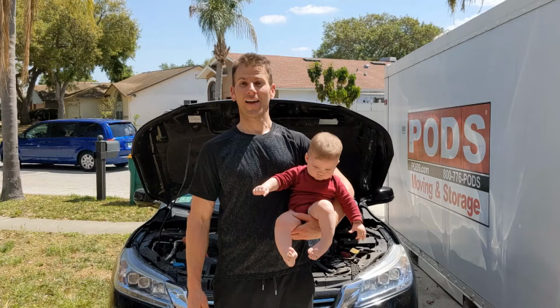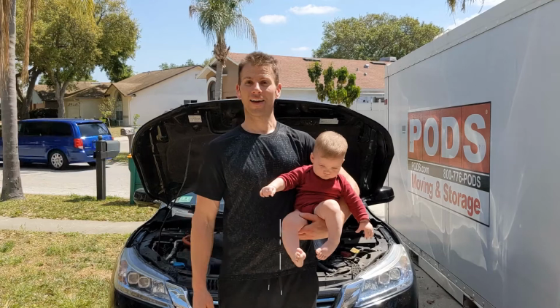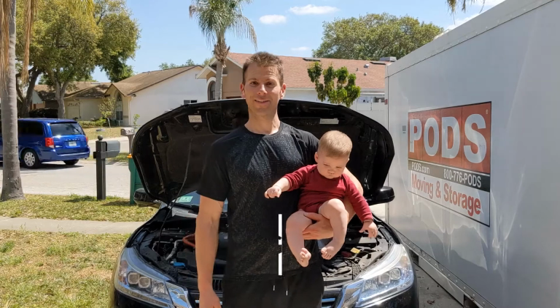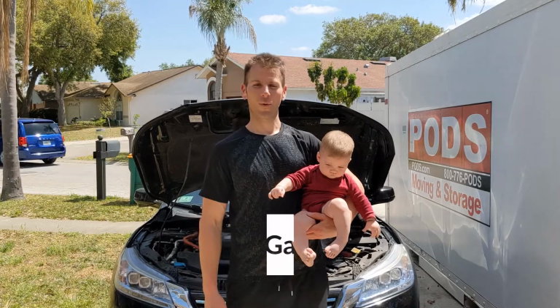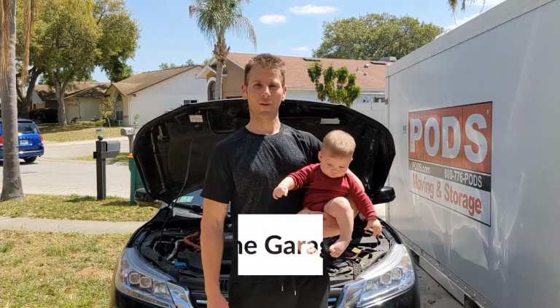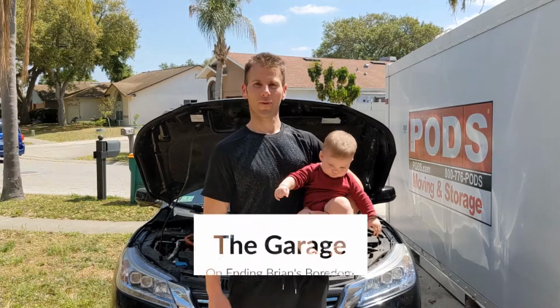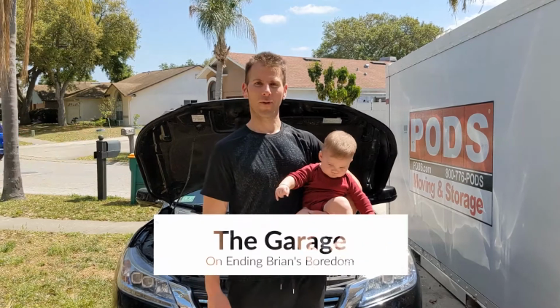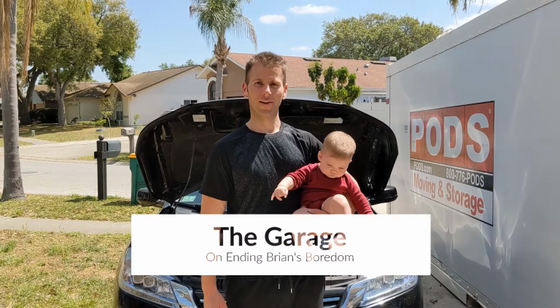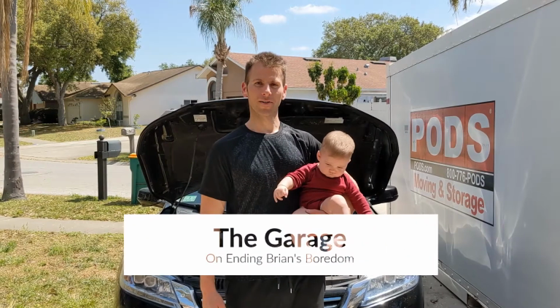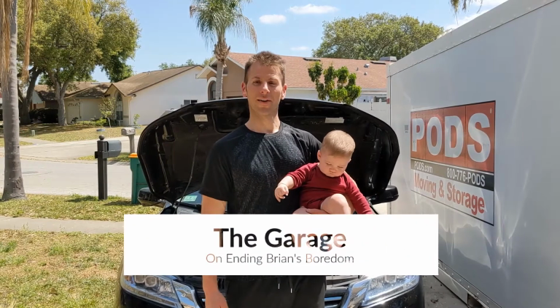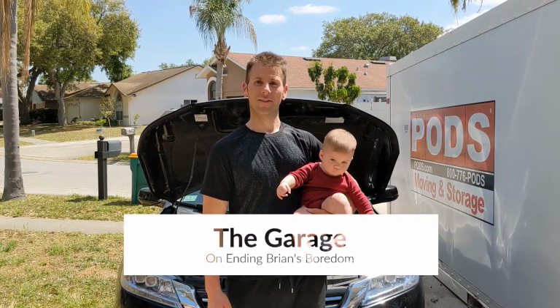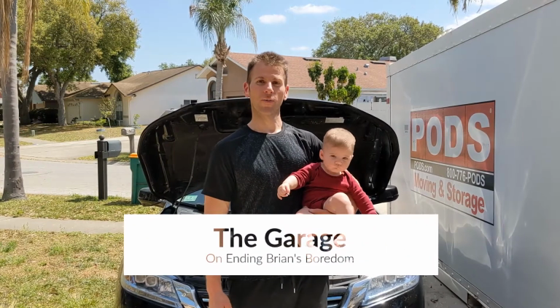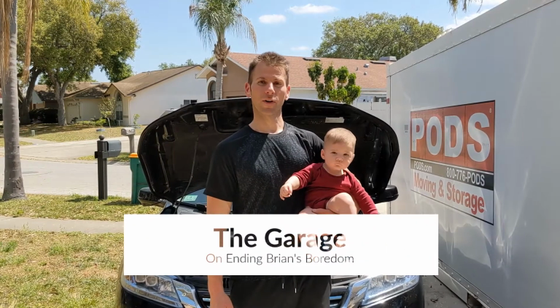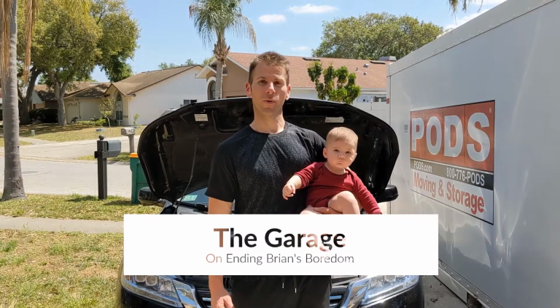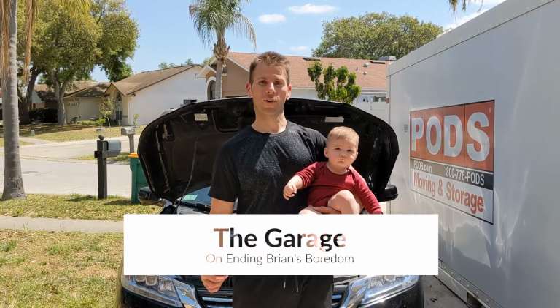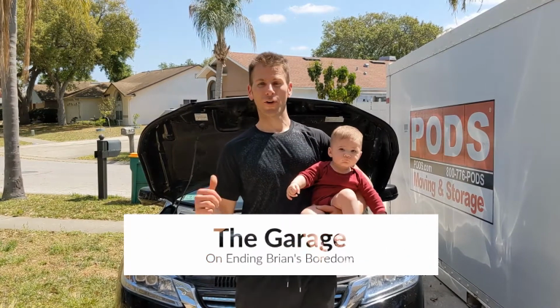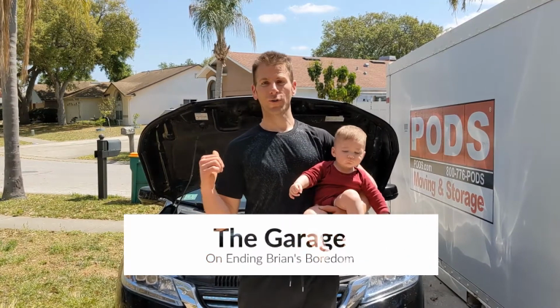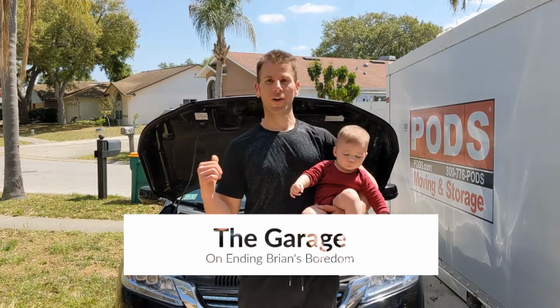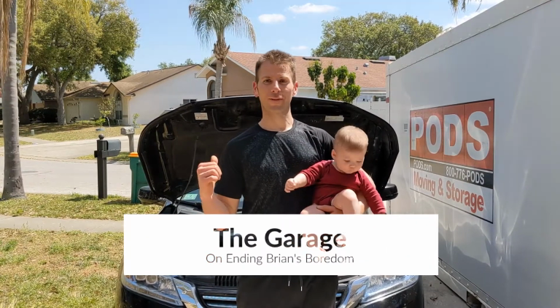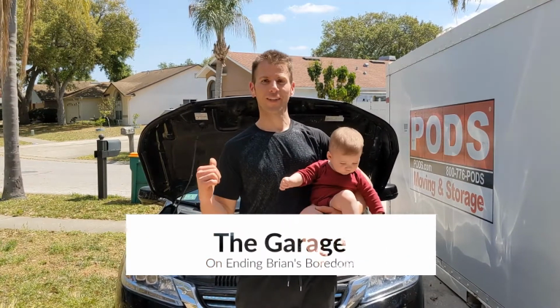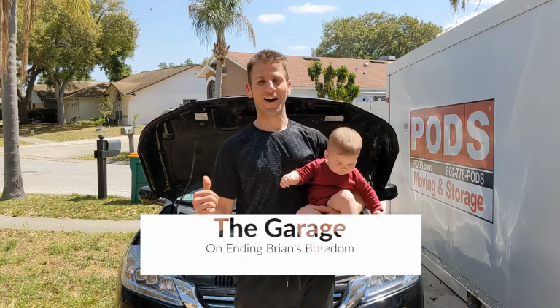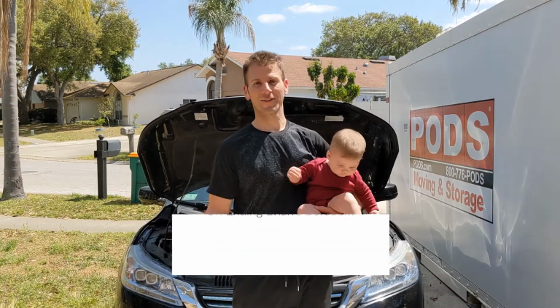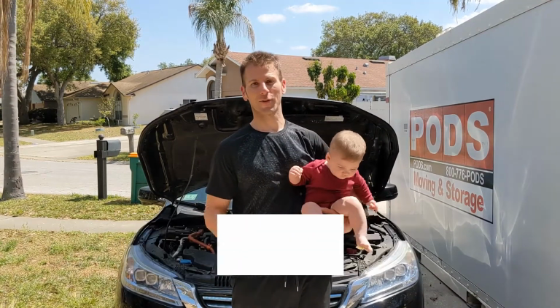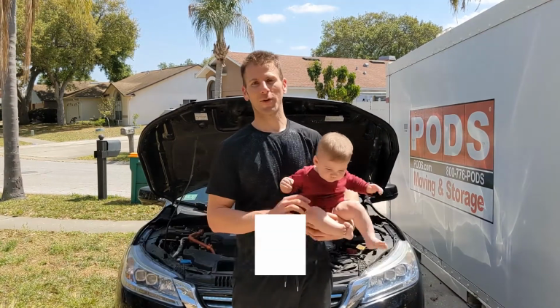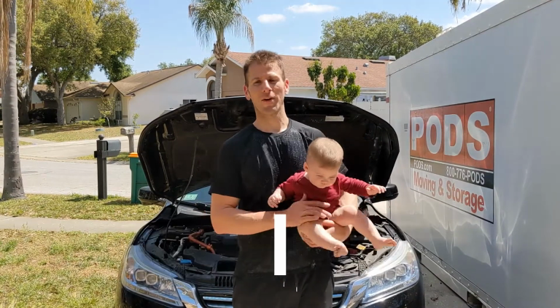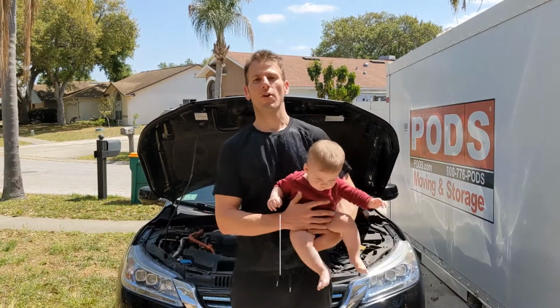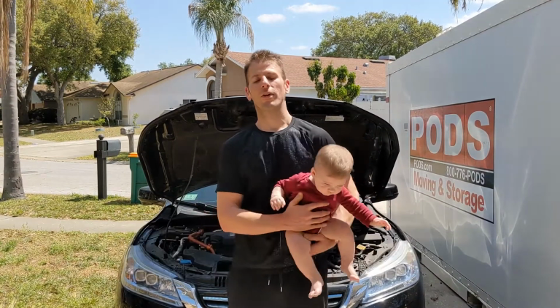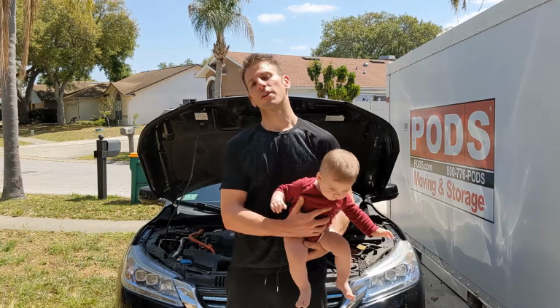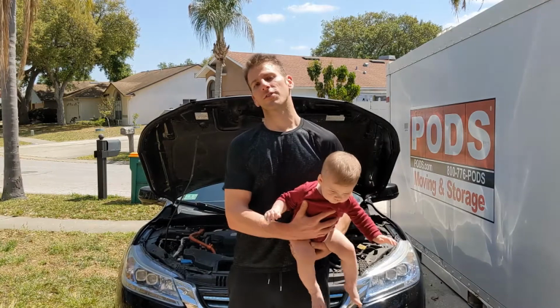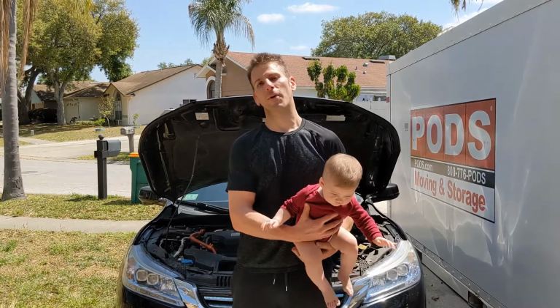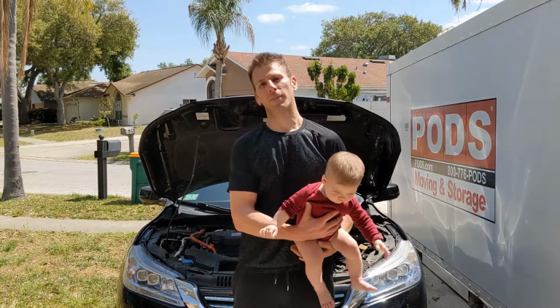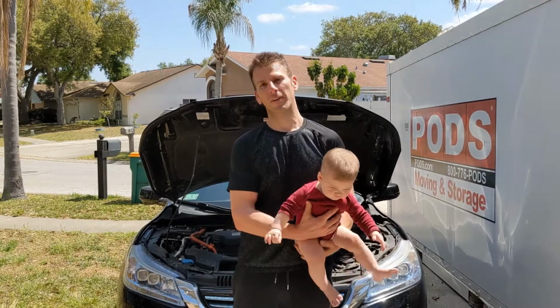Hey guys, welcome to the garage. Today we're going to be working on our 2015 Honda Accord. We're going to change our spark plugs.